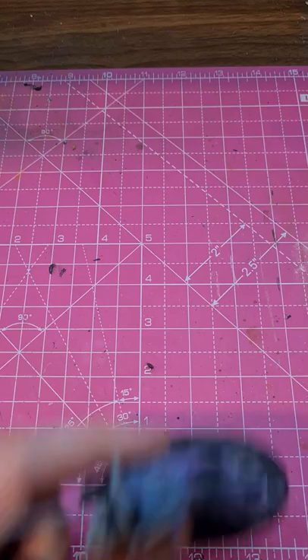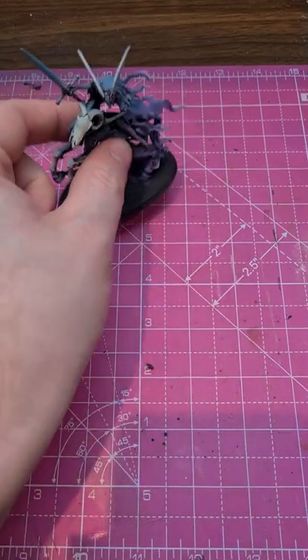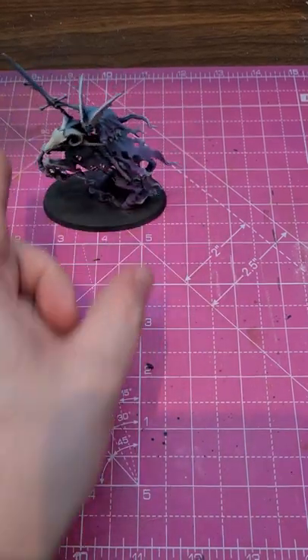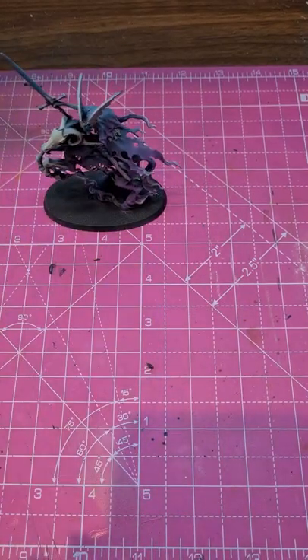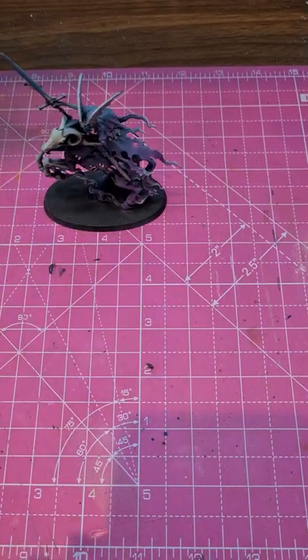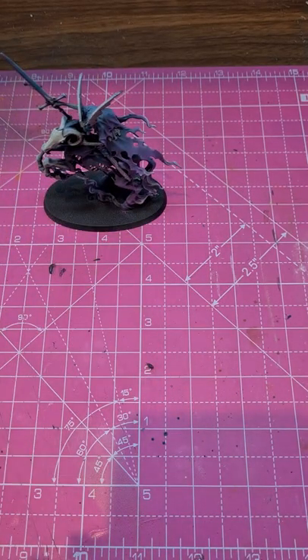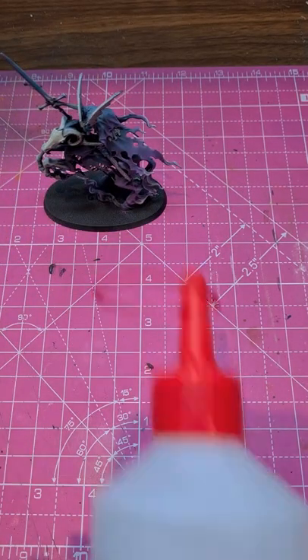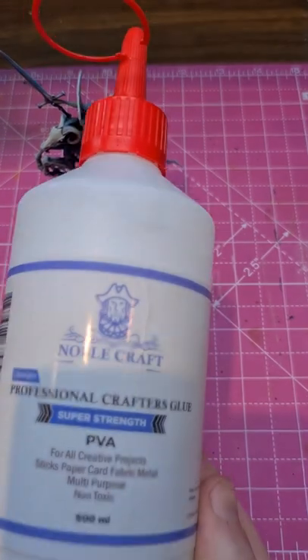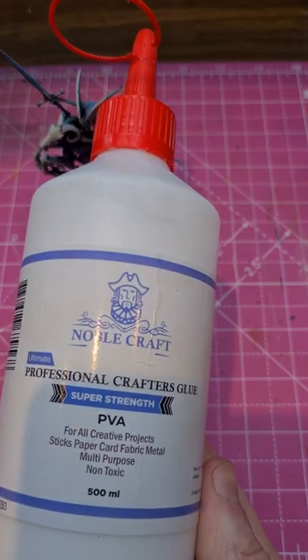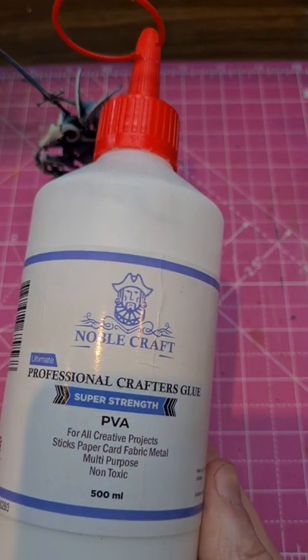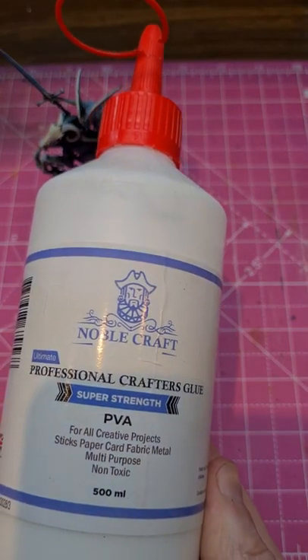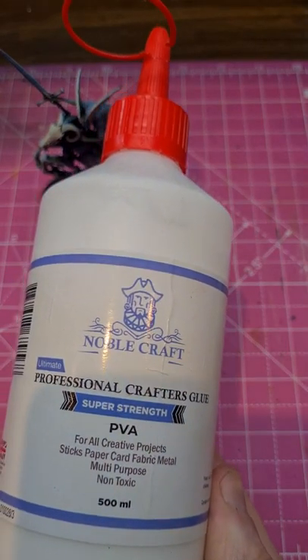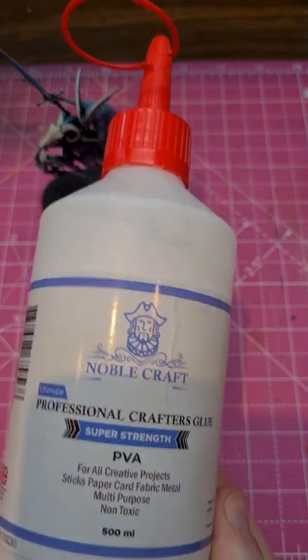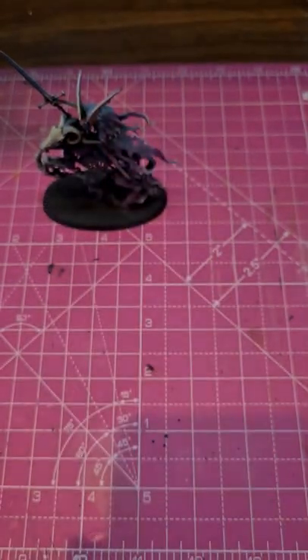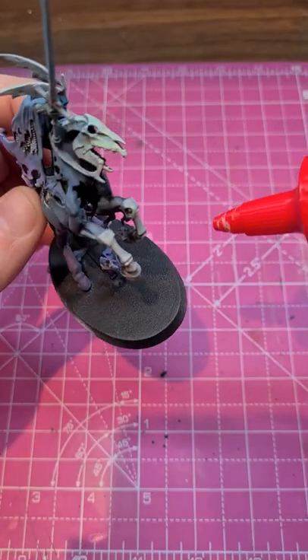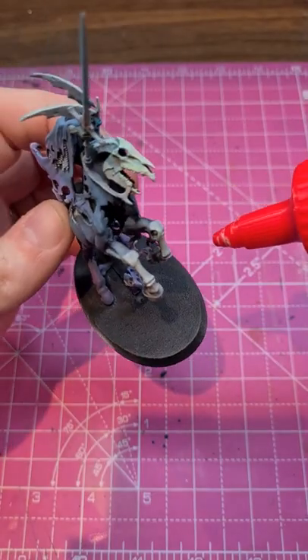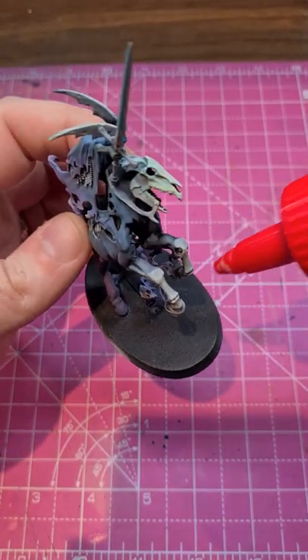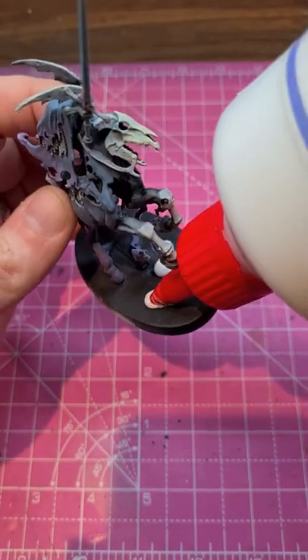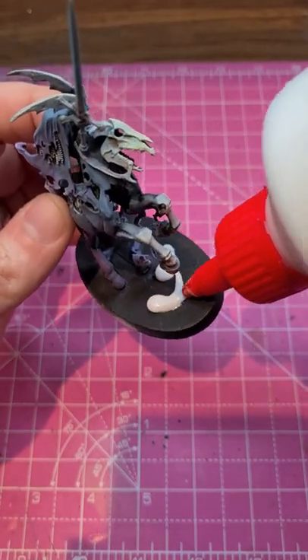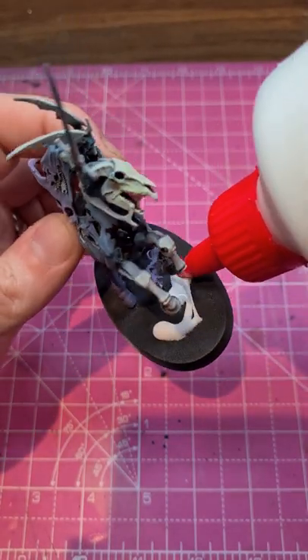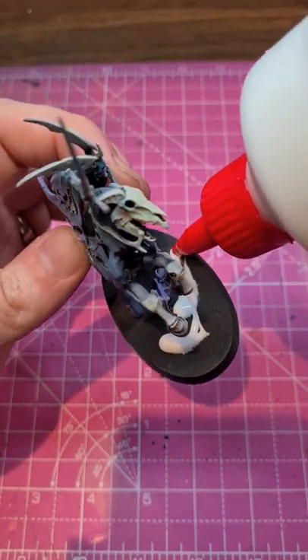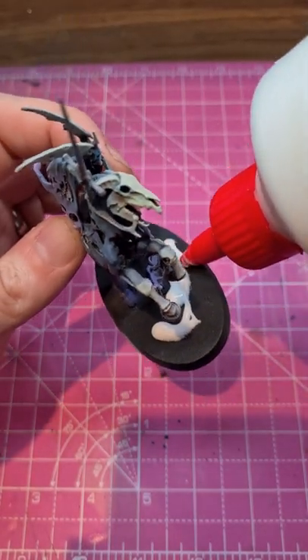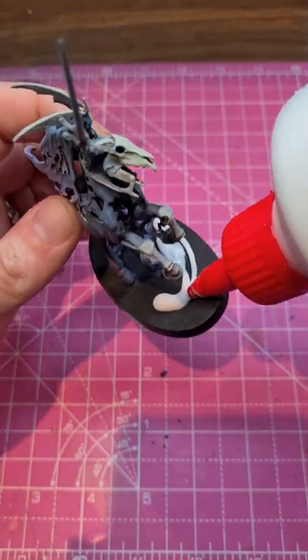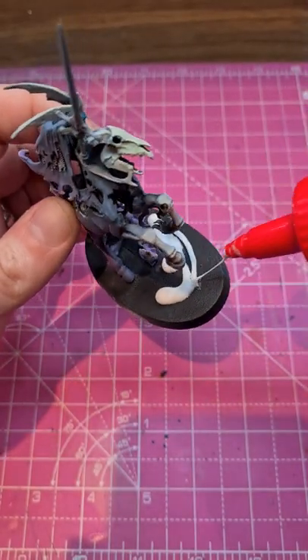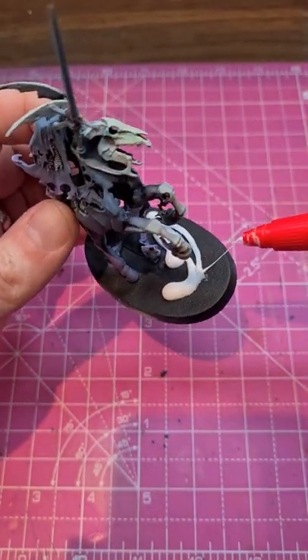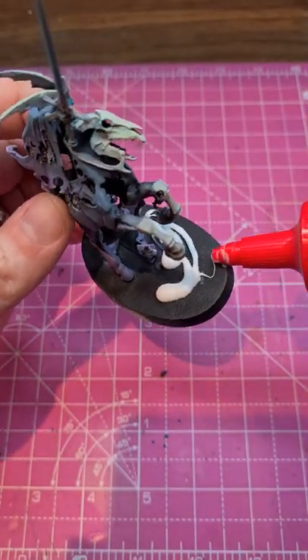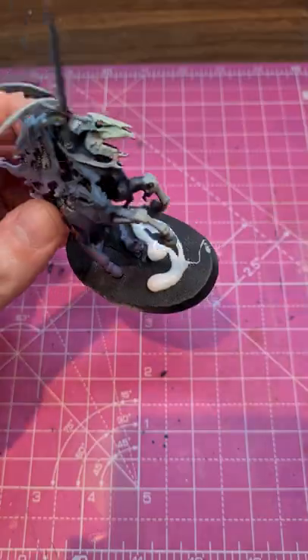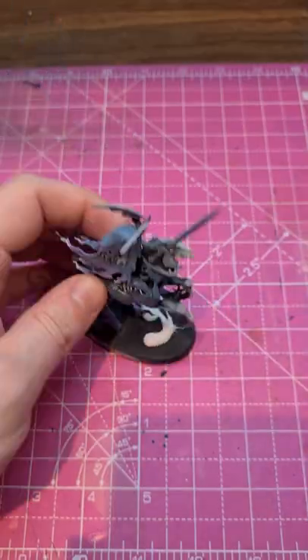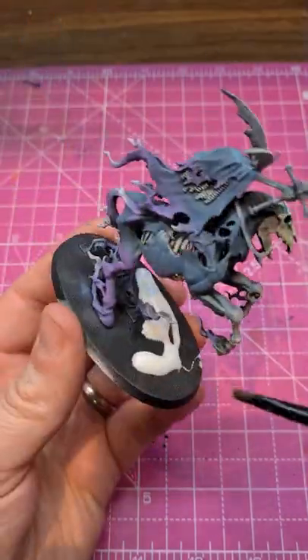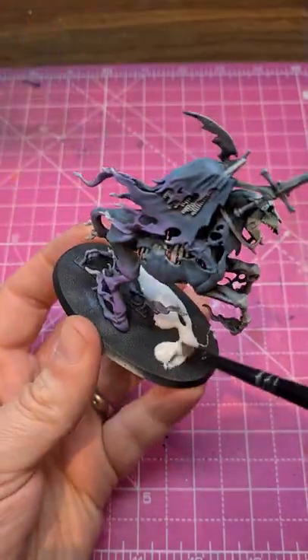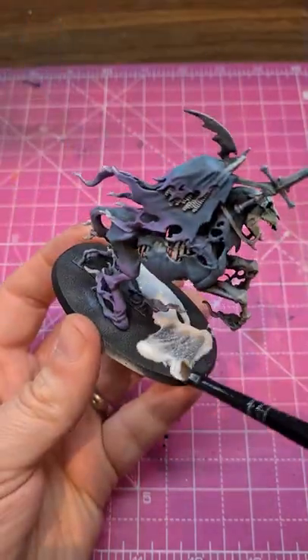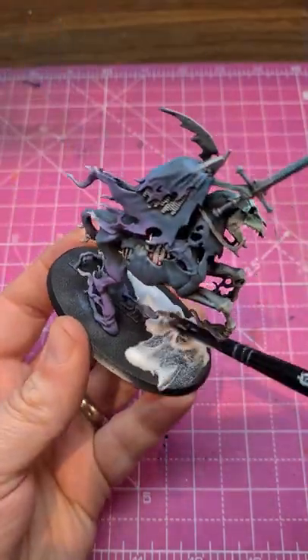Confession time: I hate basing miniatures, which is why I just do this every single time. Take a bunch of PVA glue, stick it all over the base, just slather it over there.